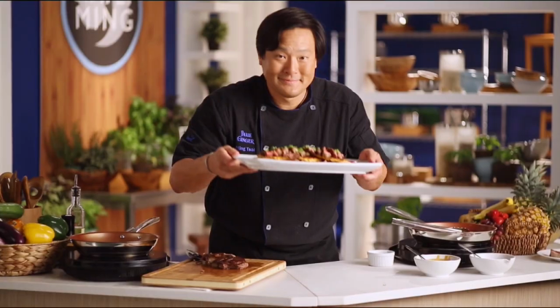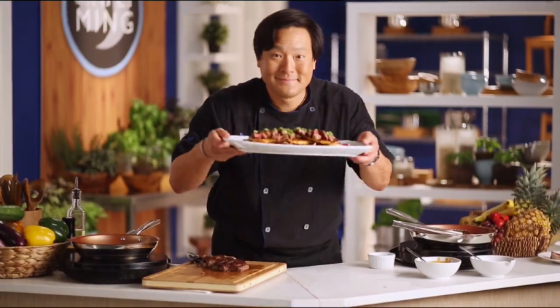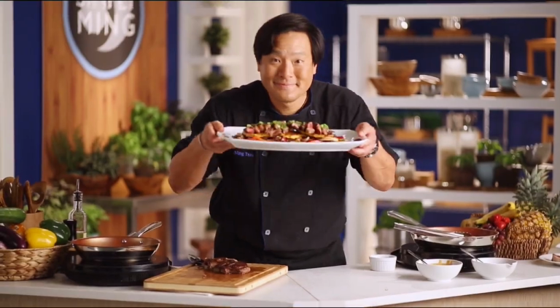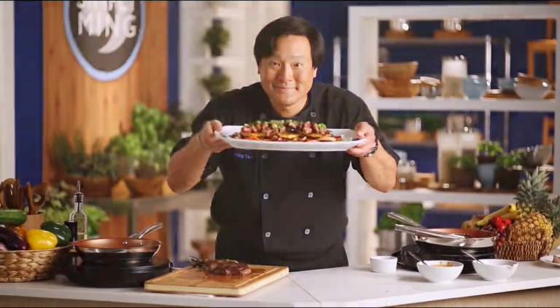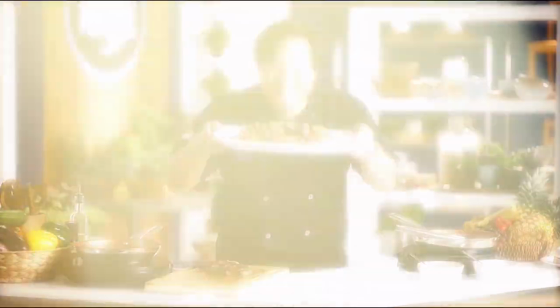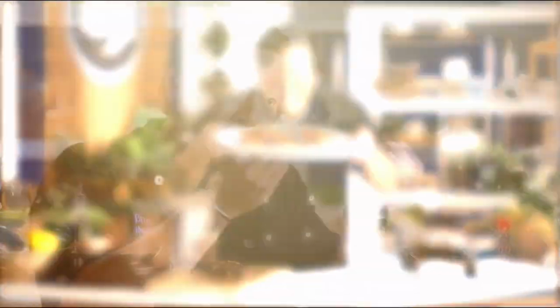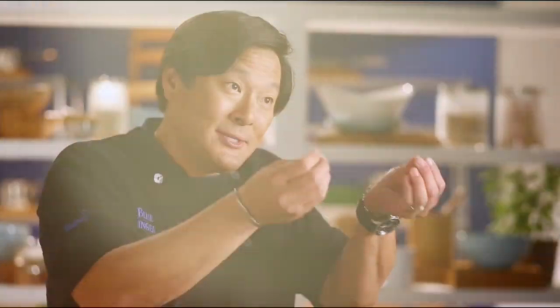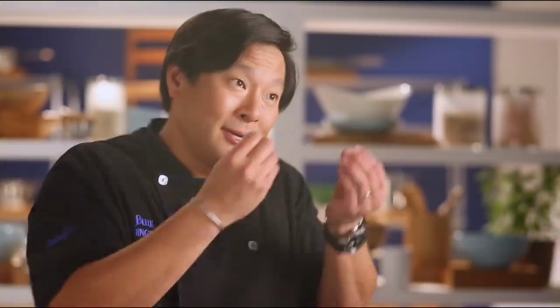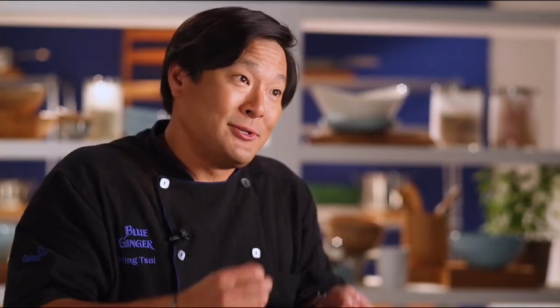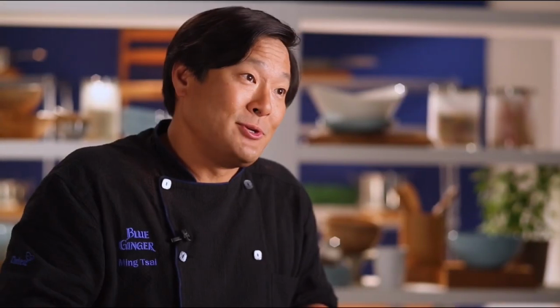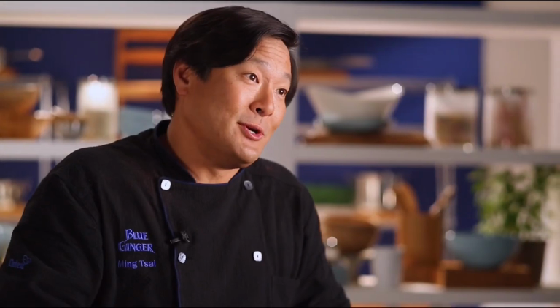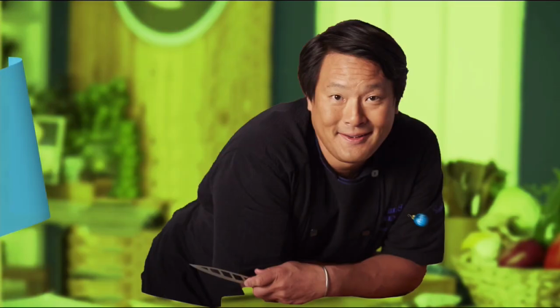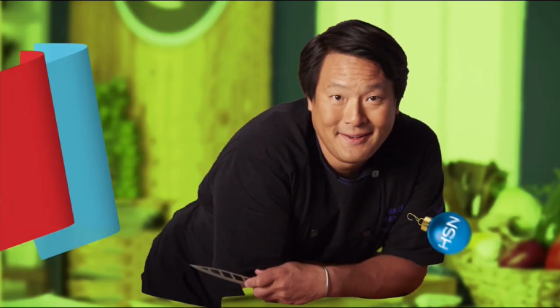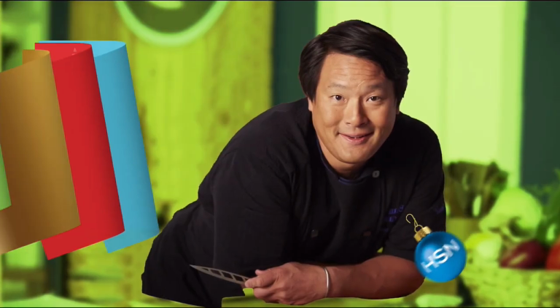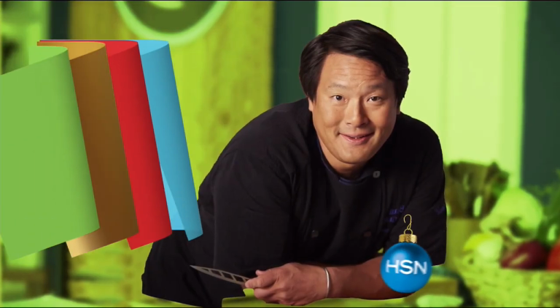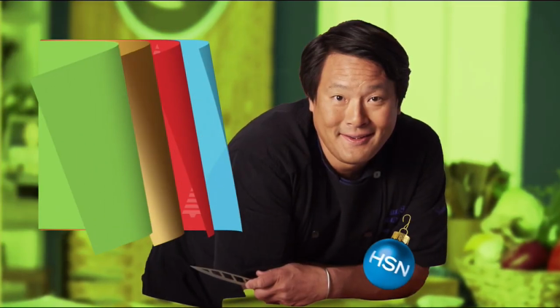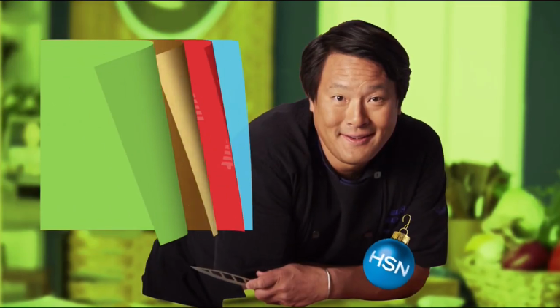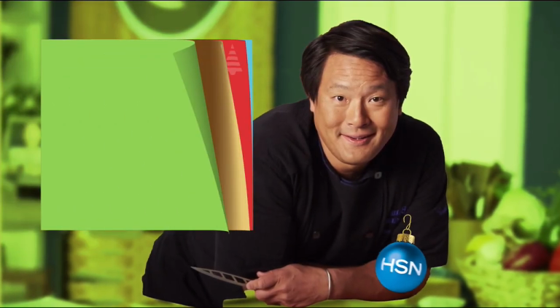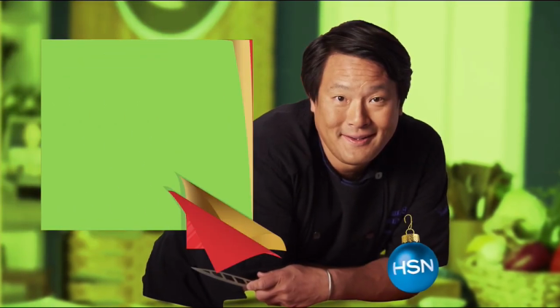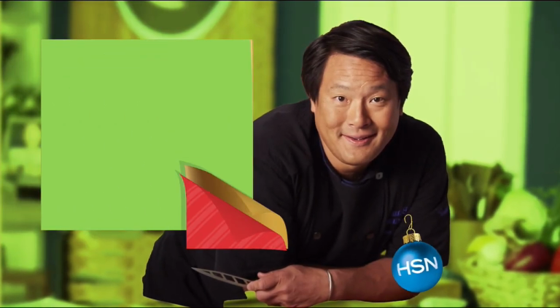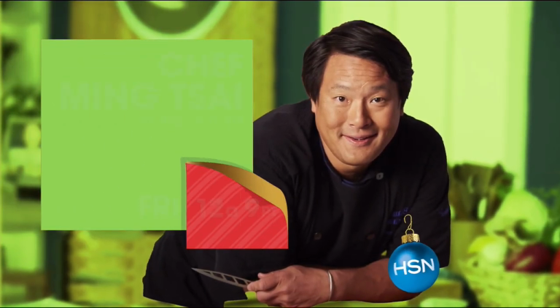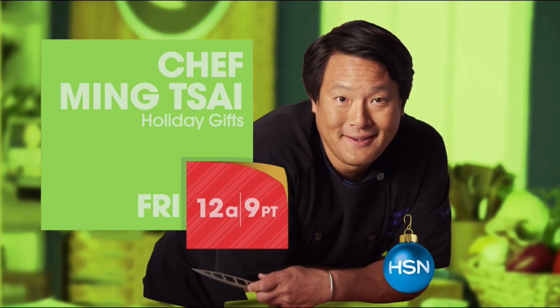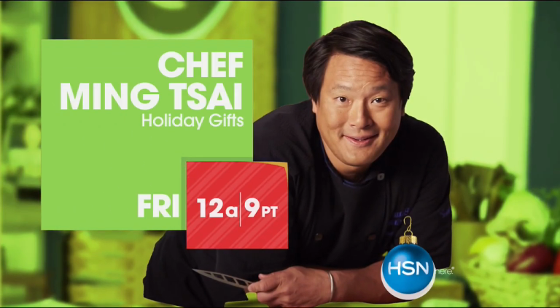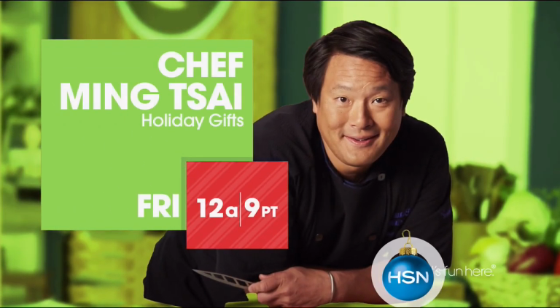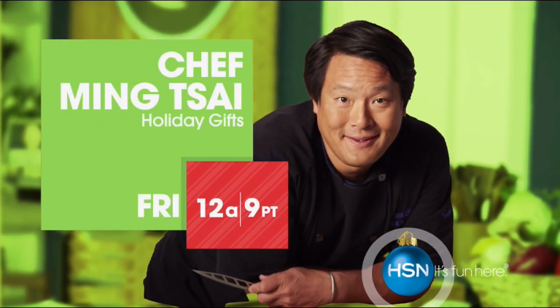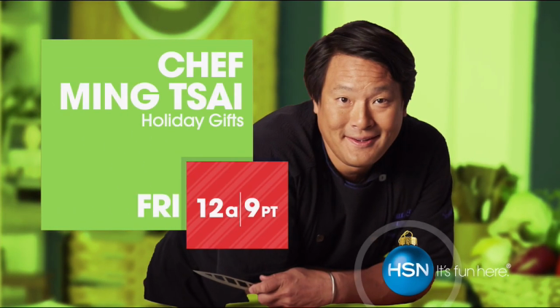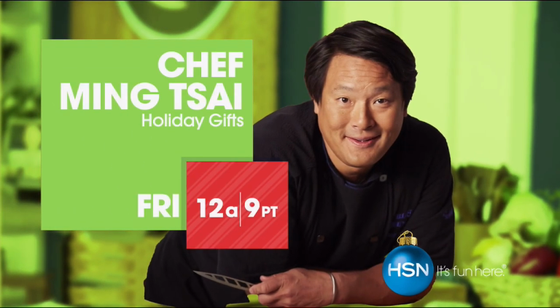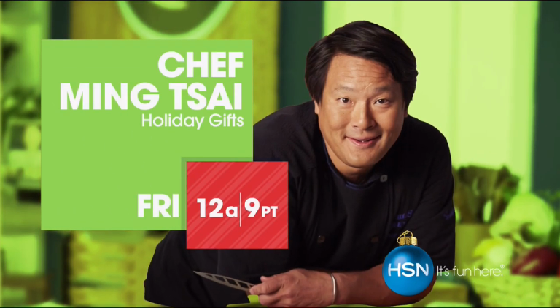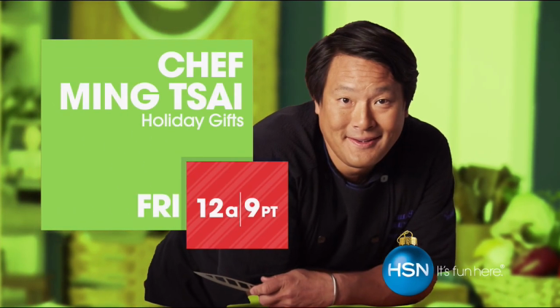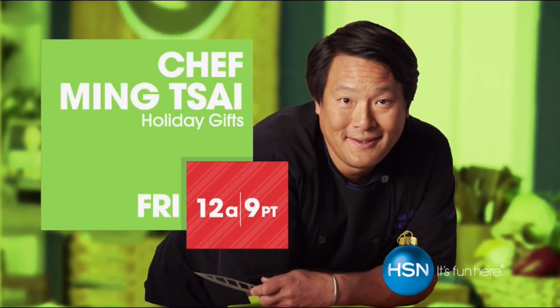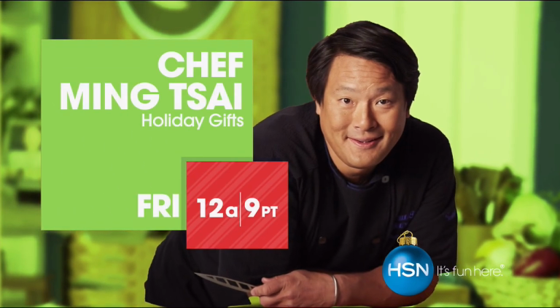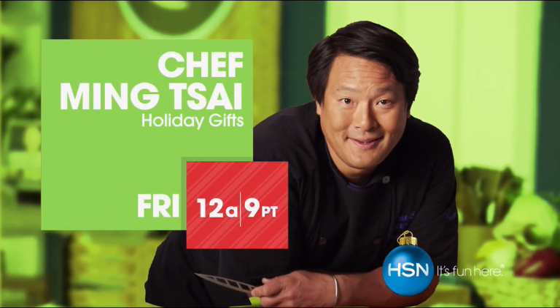You'll be amazed how easy it is to be a chef. Join Chef Ming Tsai on HSN.